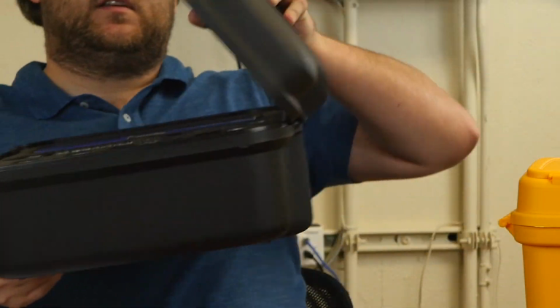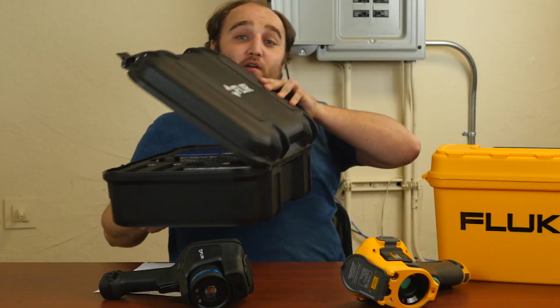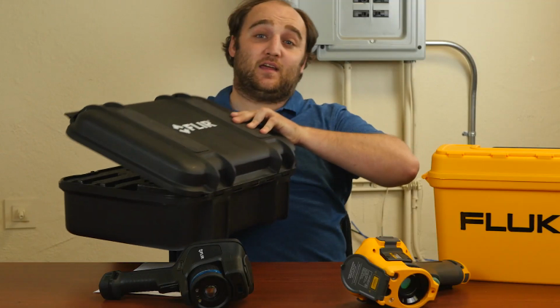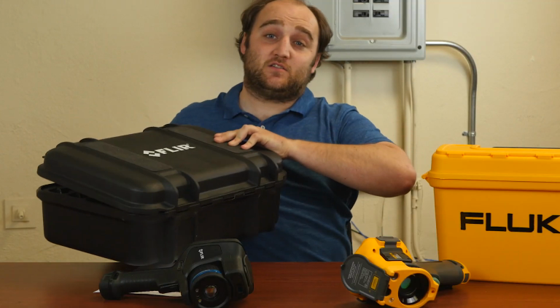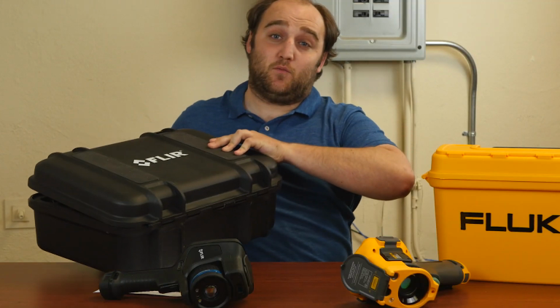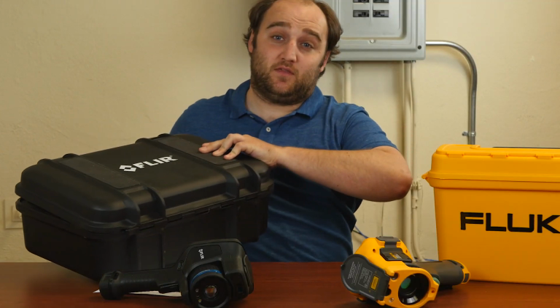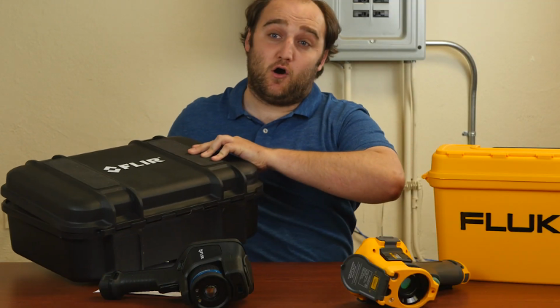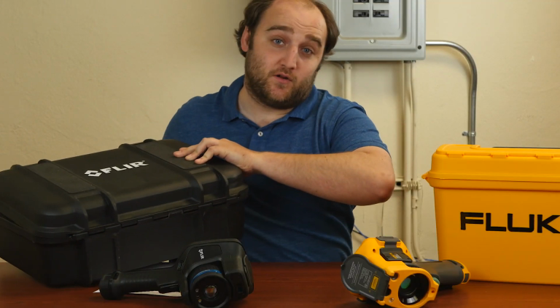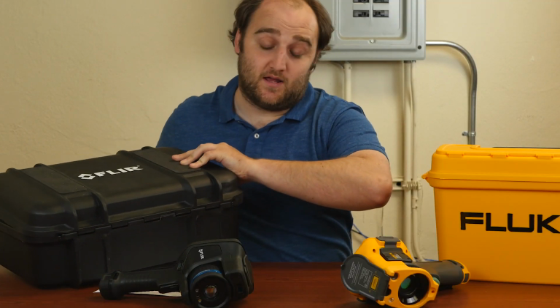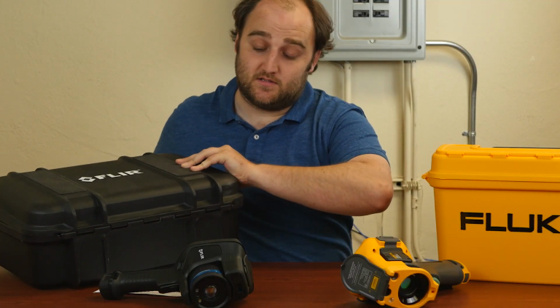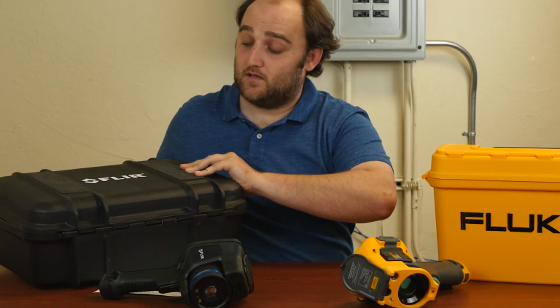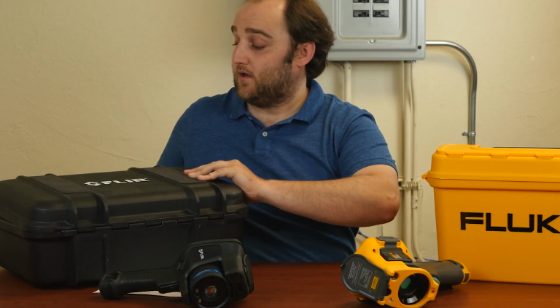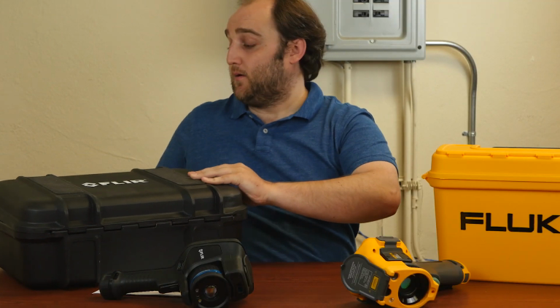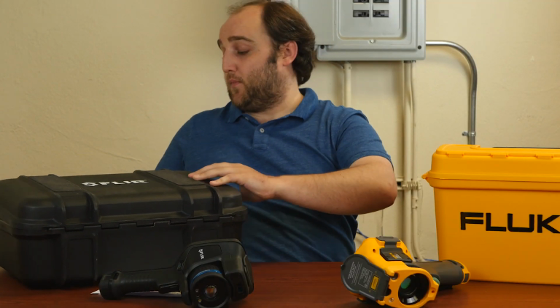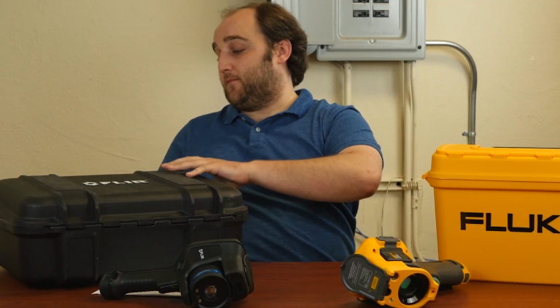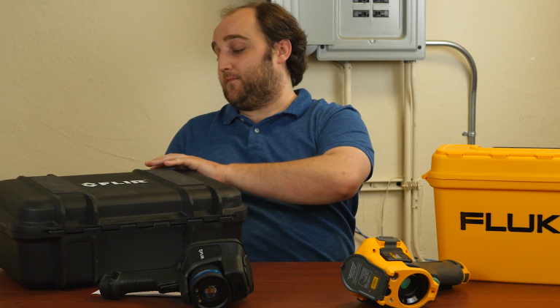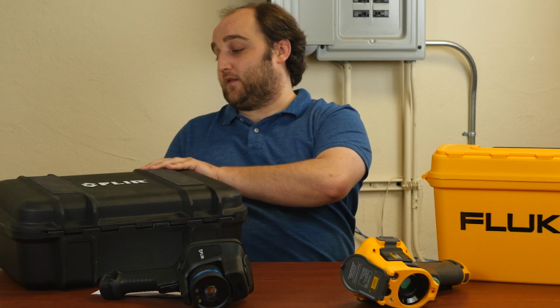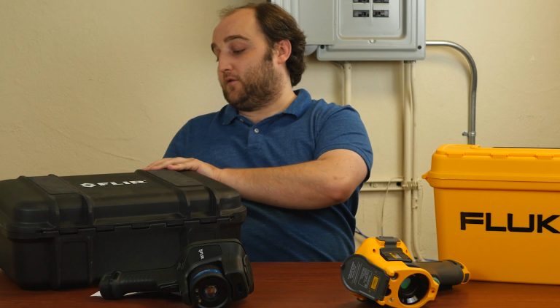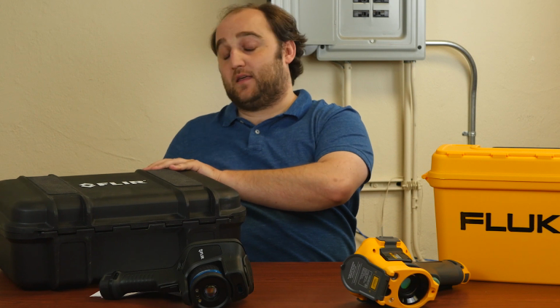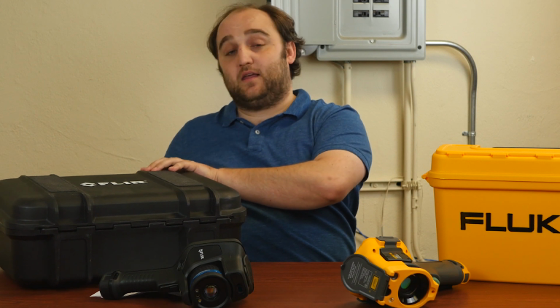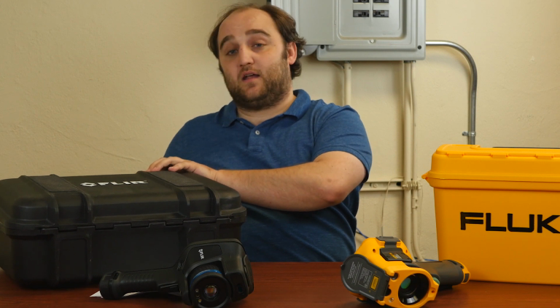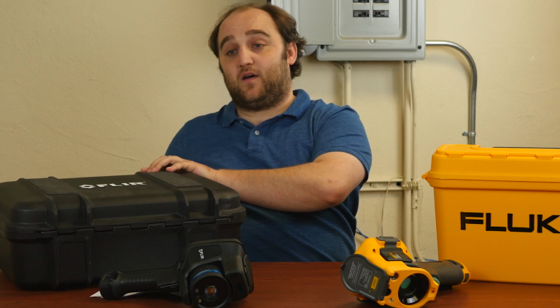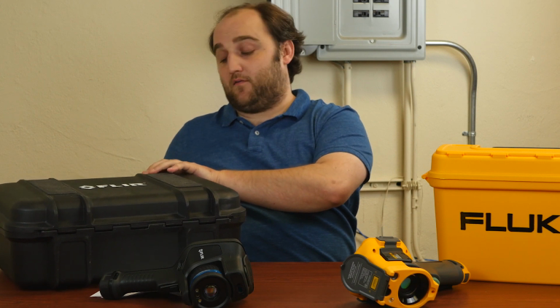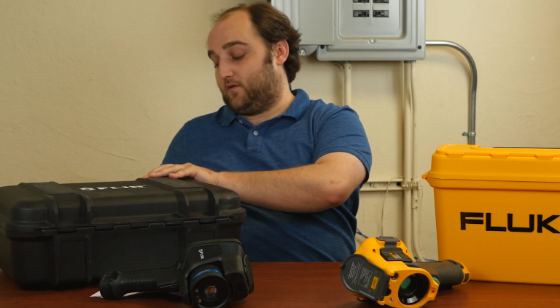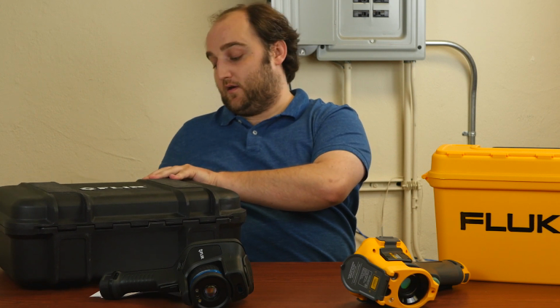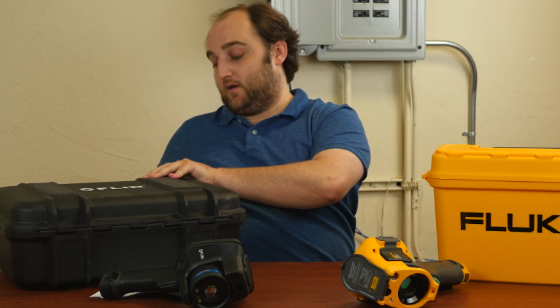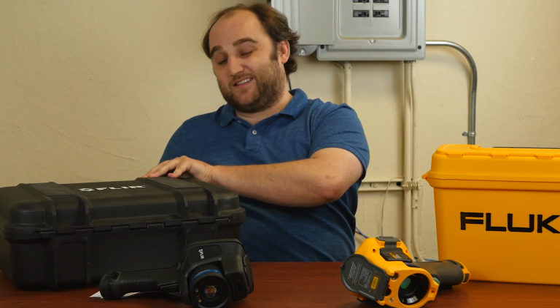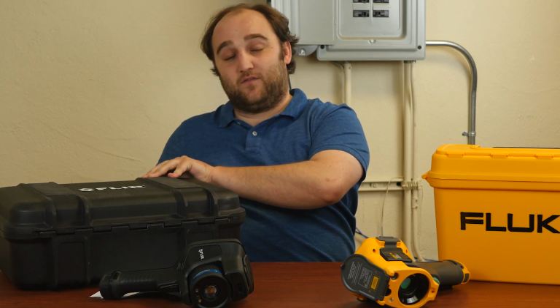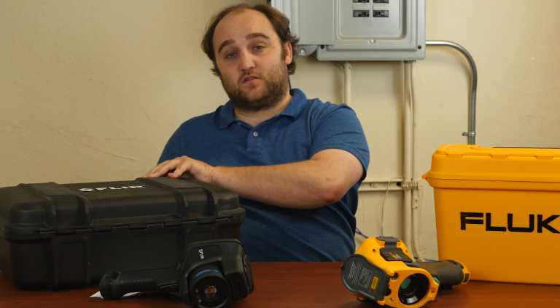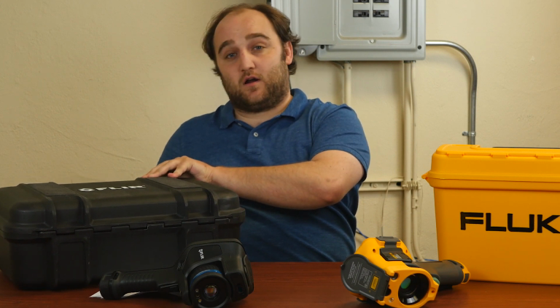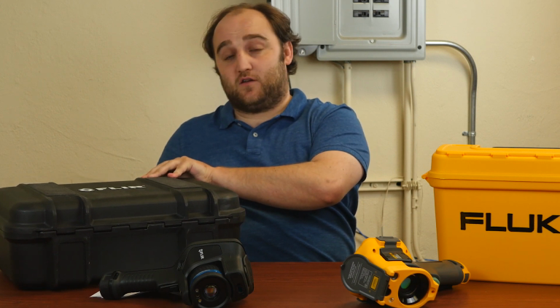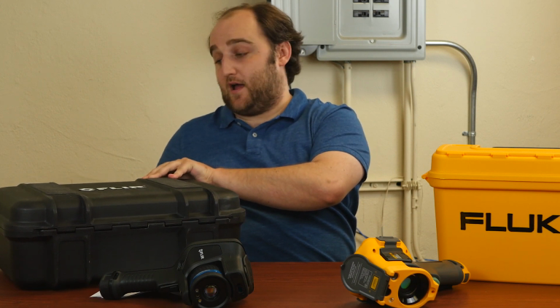Fluke did a really nice job with all of their cases, but looking at the E95, it's kind of a stark contrast.